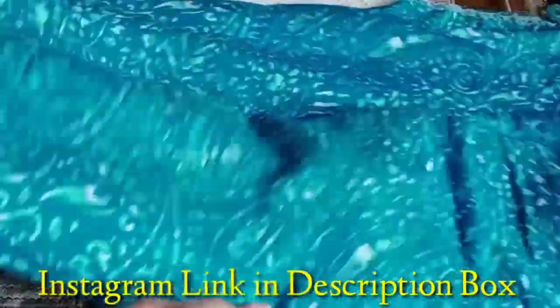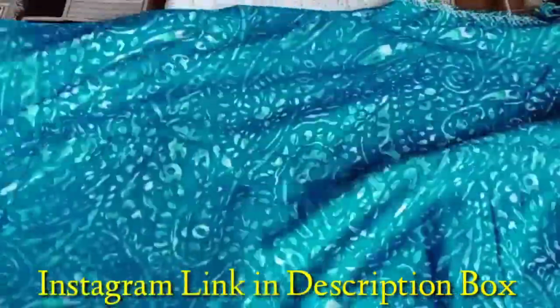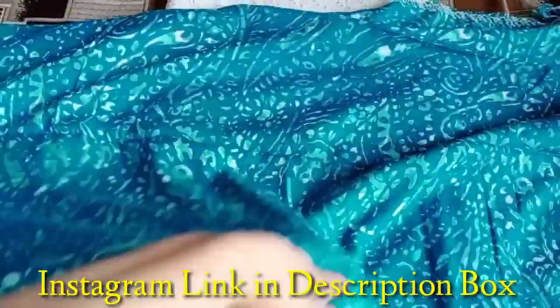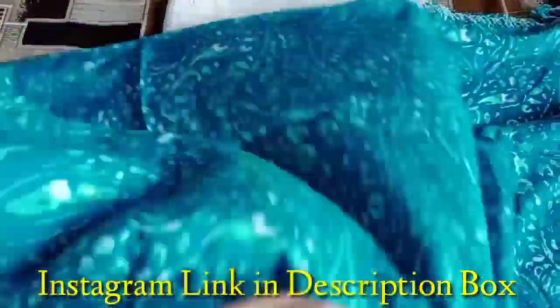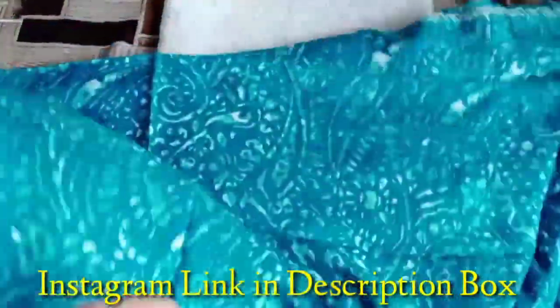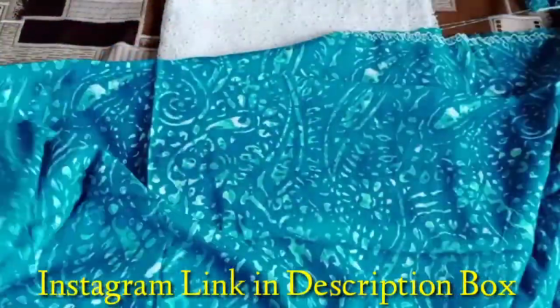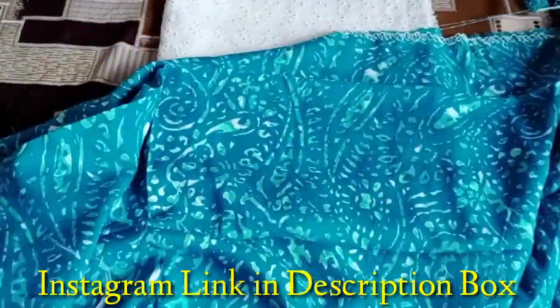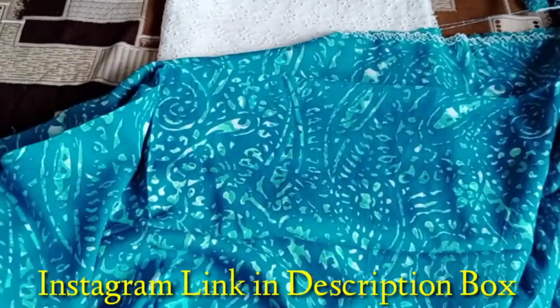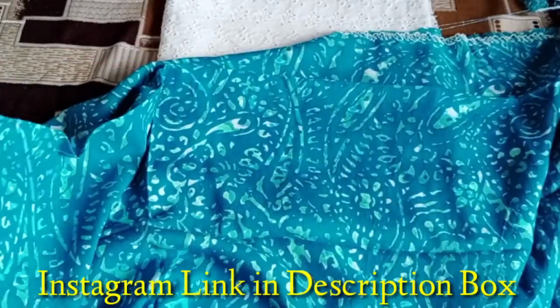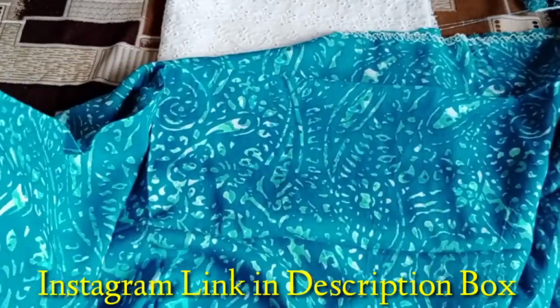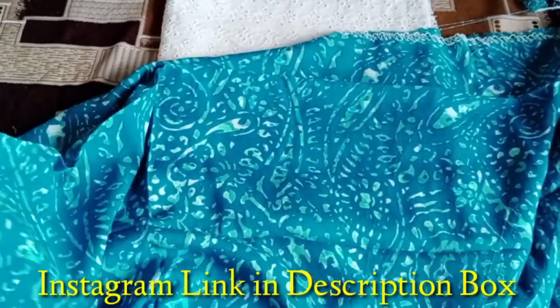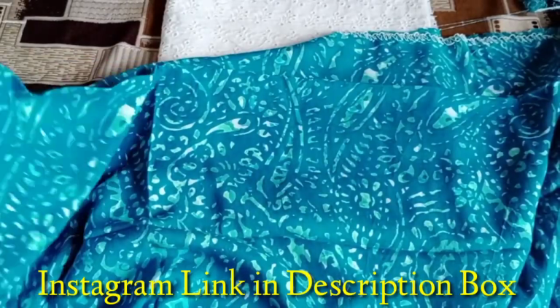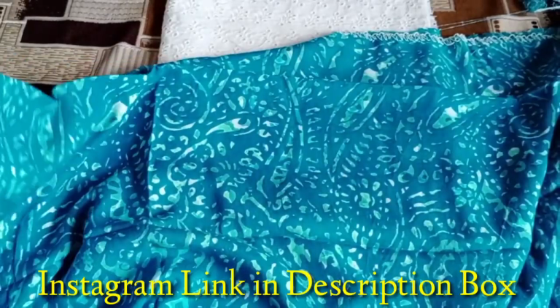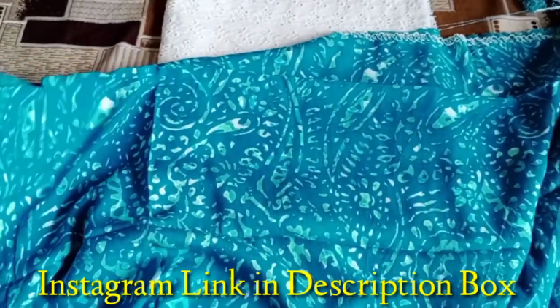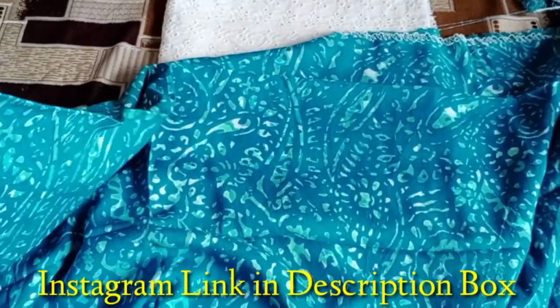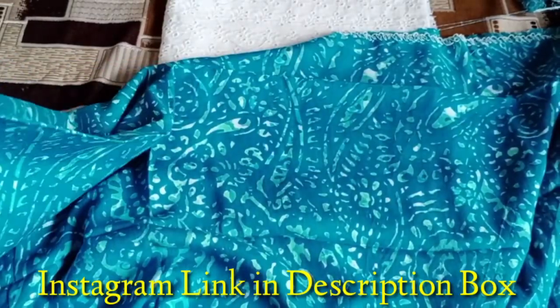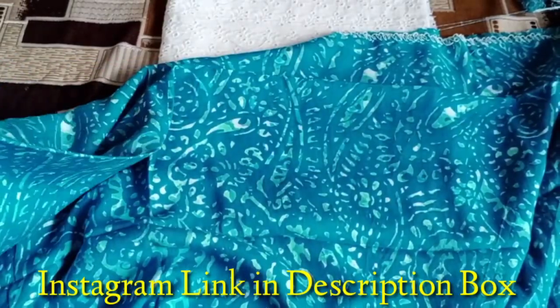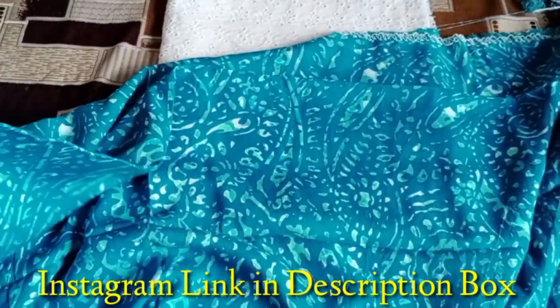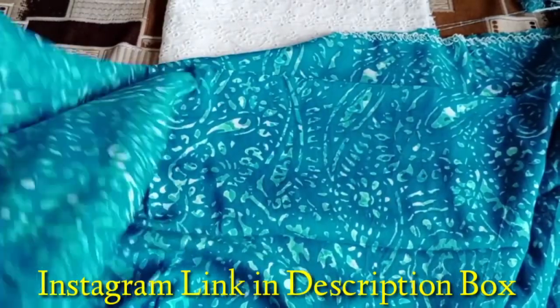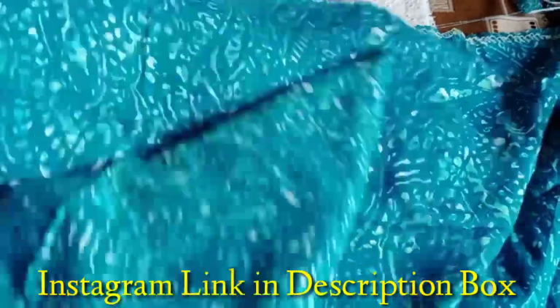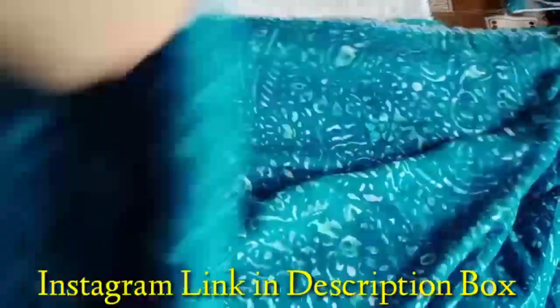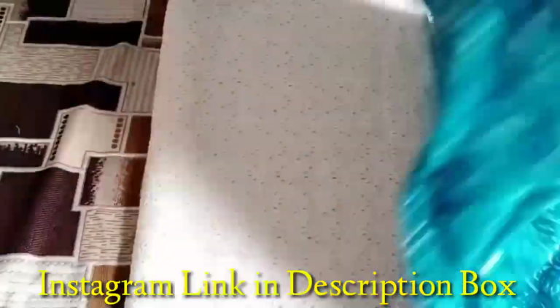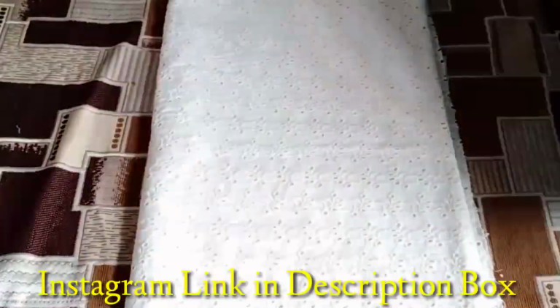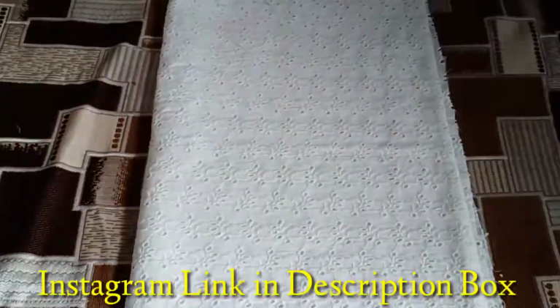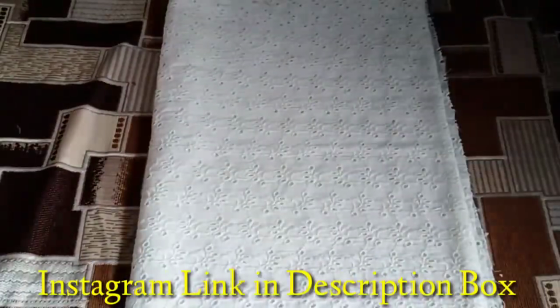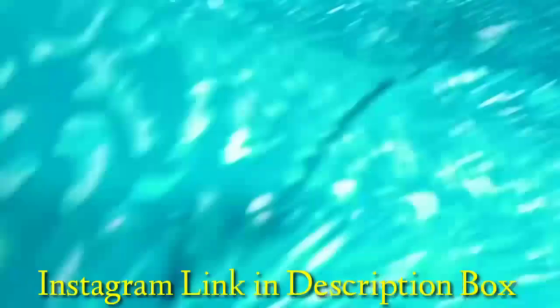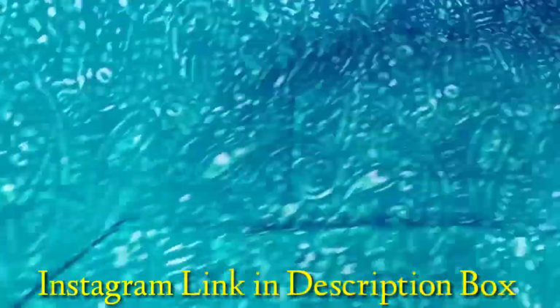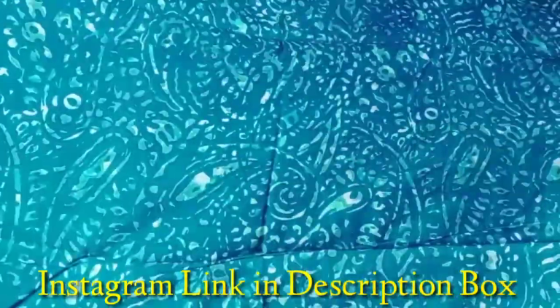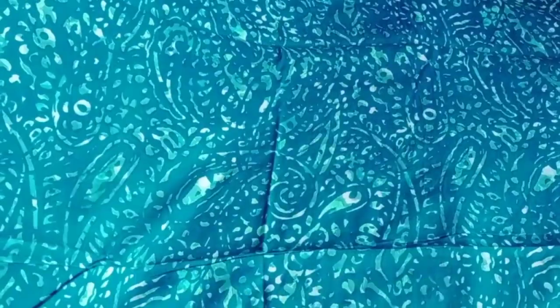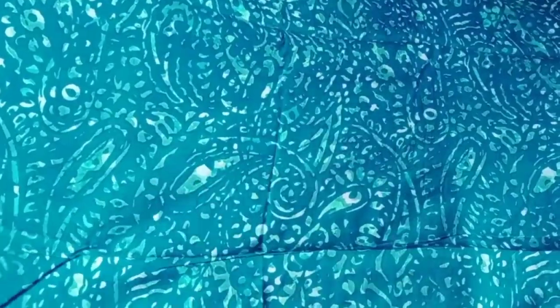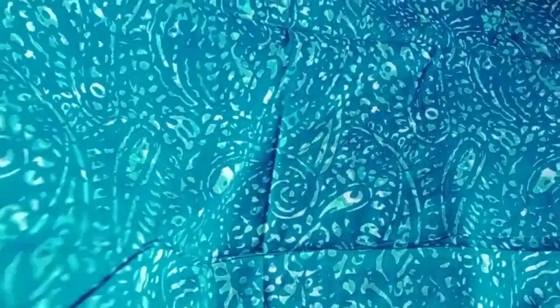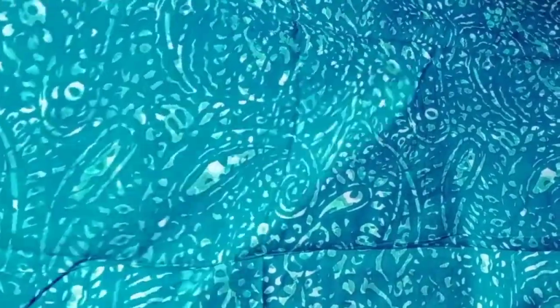If you like the suit or want to know any of this, you can see it in the description box below. Please check it out.